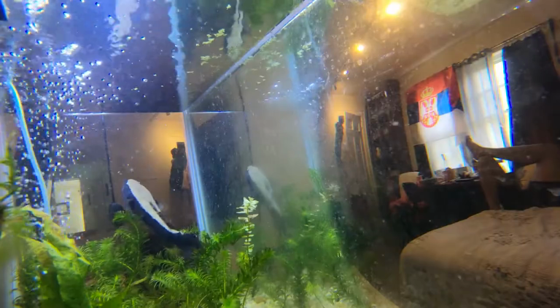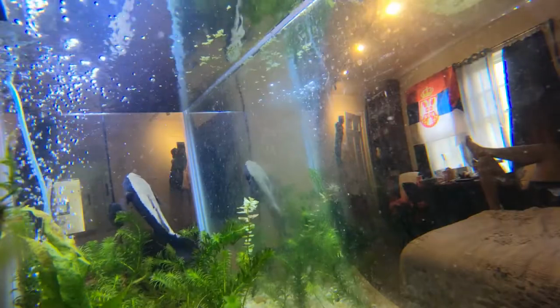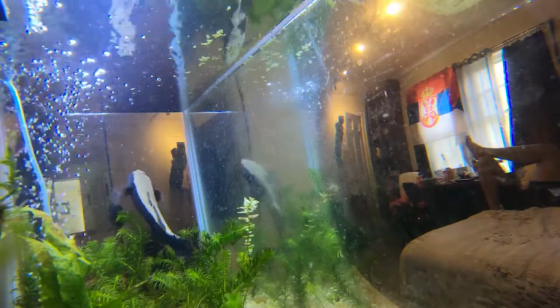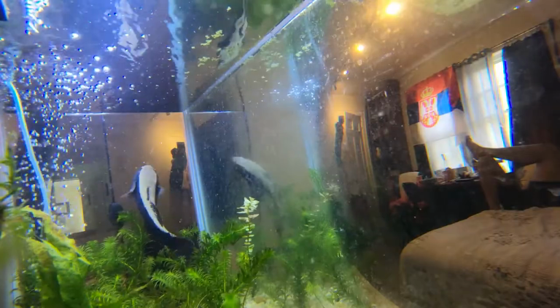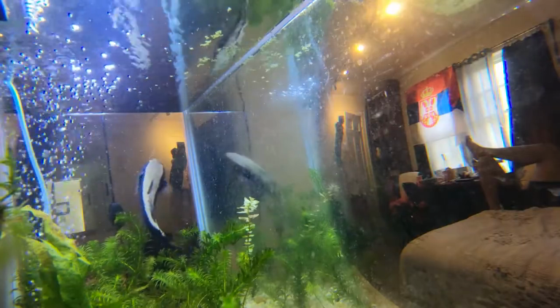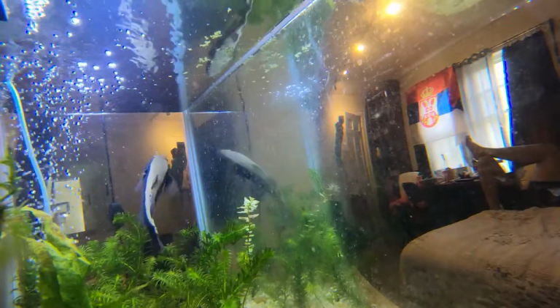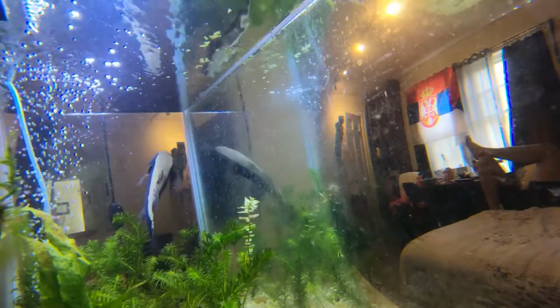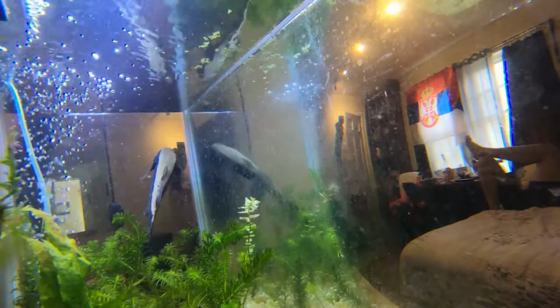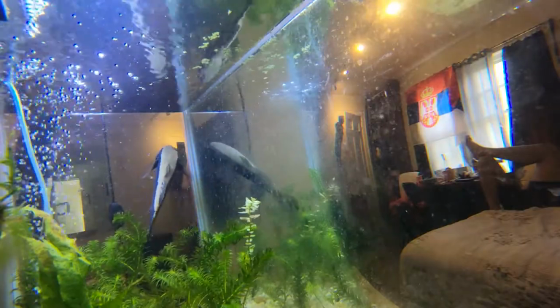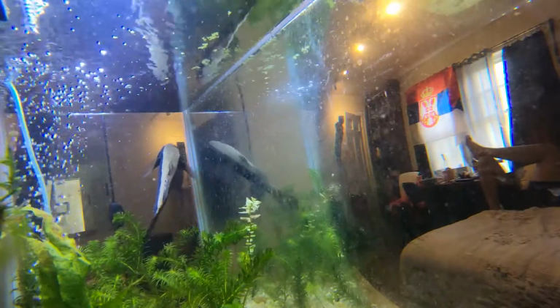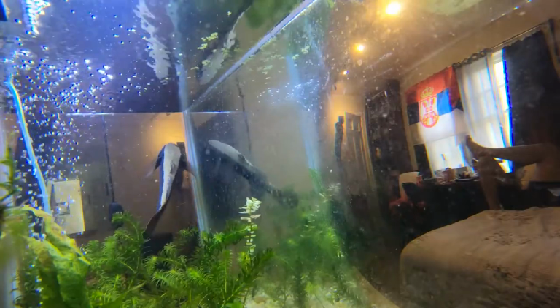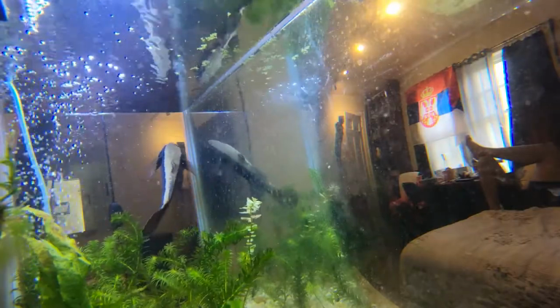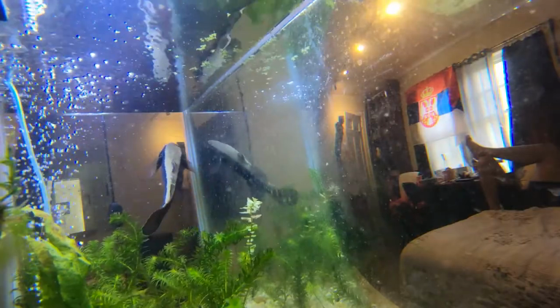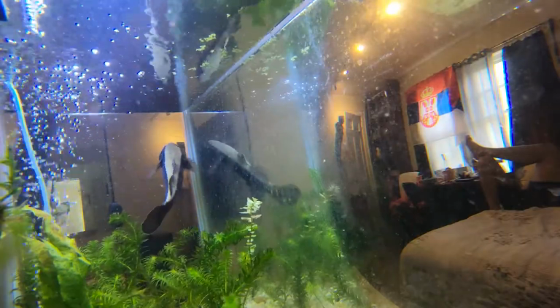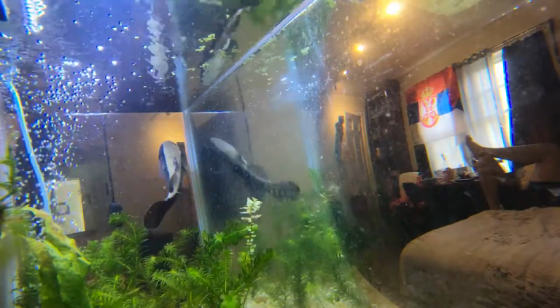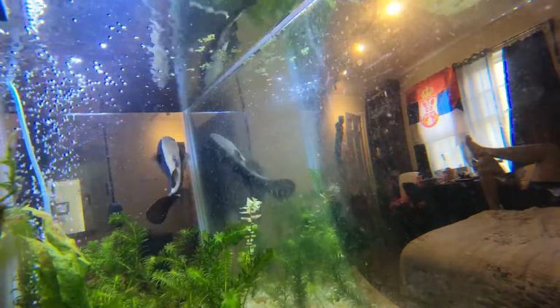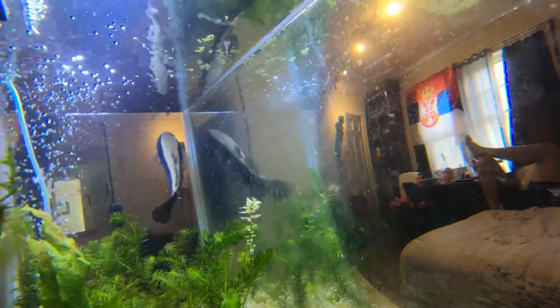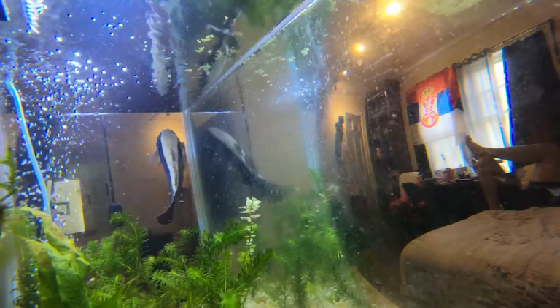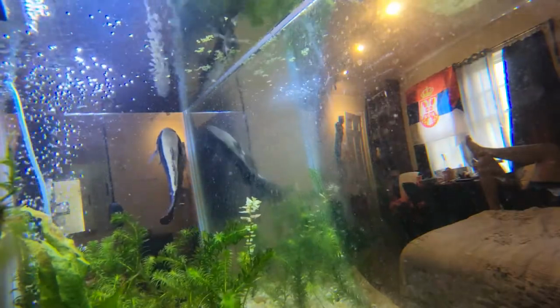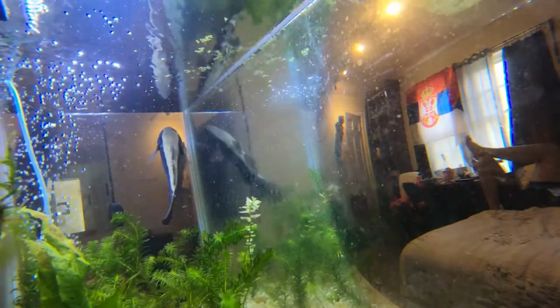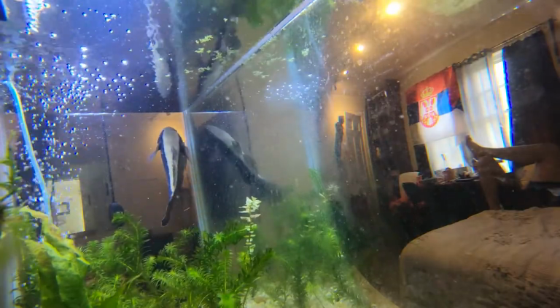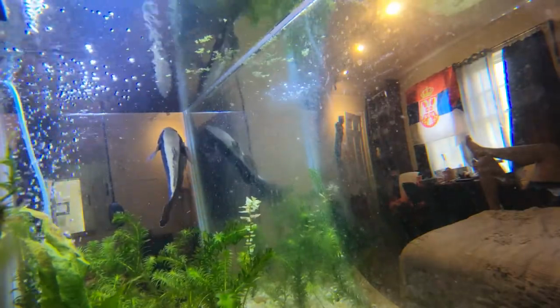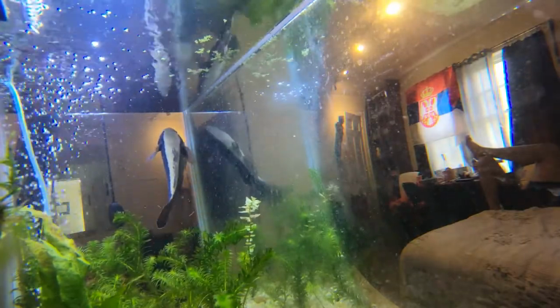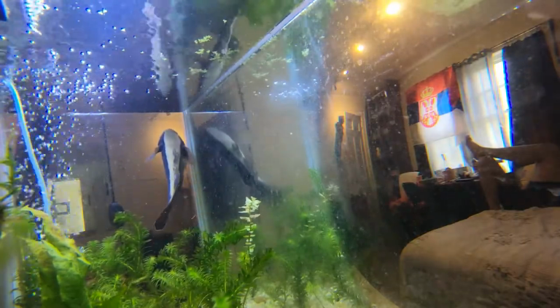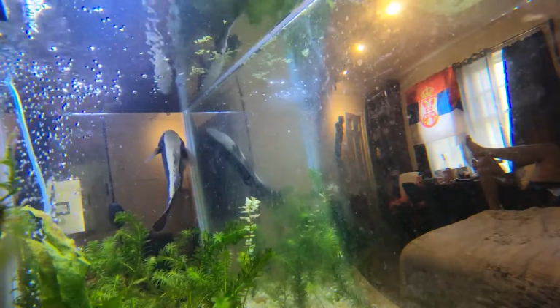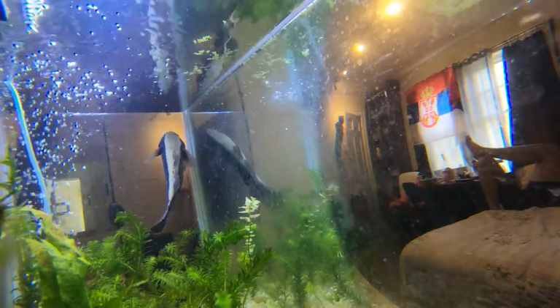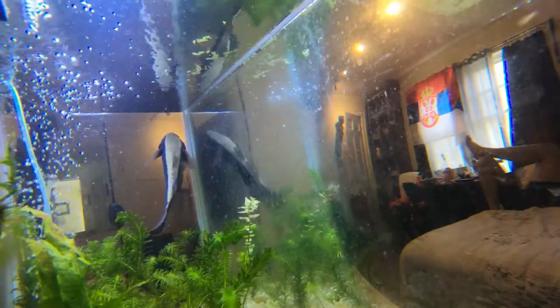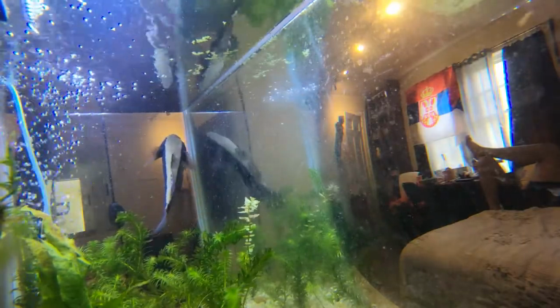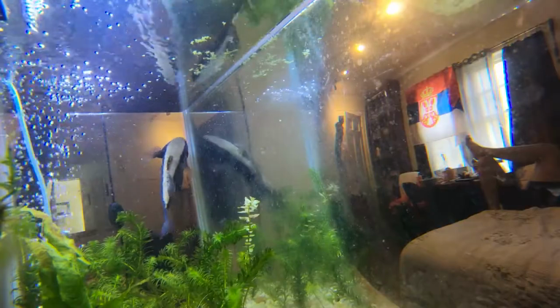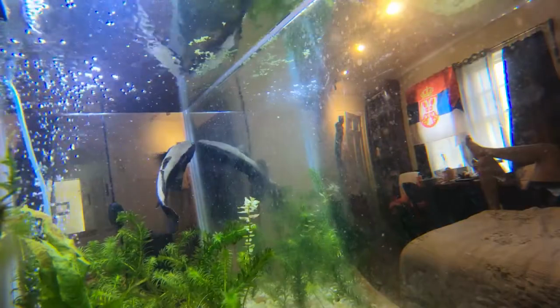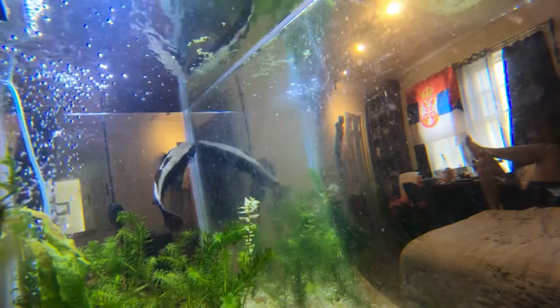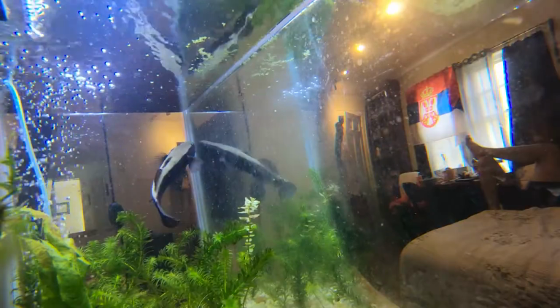All right guys, the clip you're about to see is the underwater footage of the water cow goby attacking the tiger shovel nose.